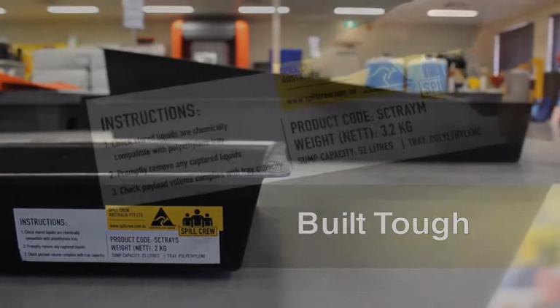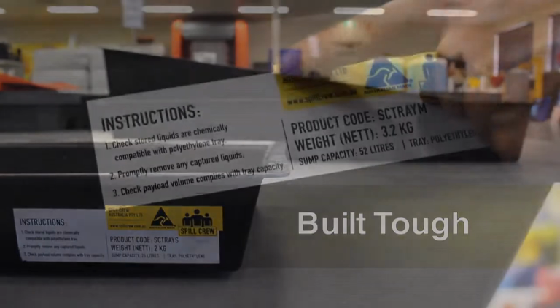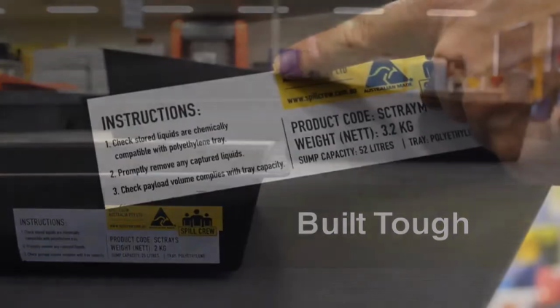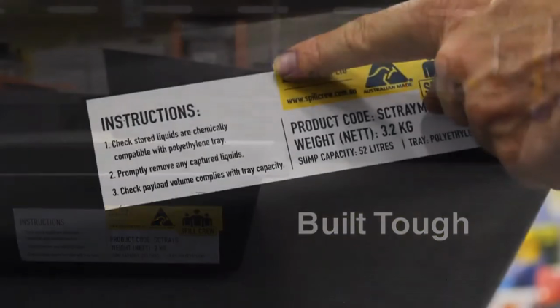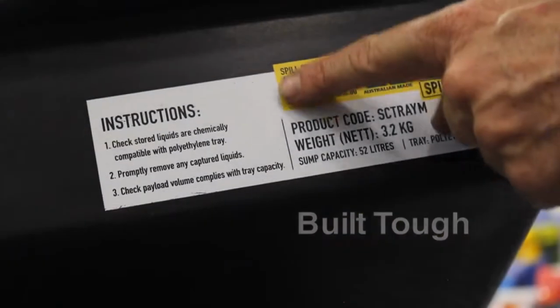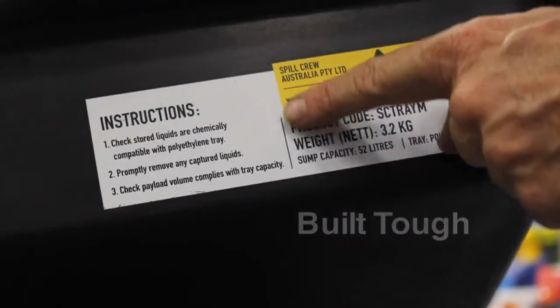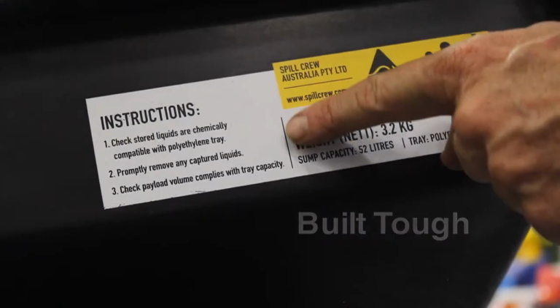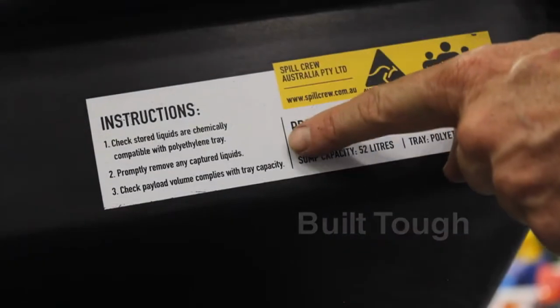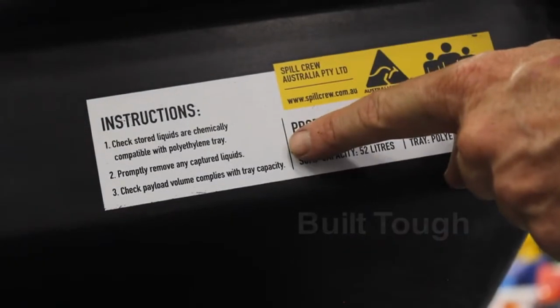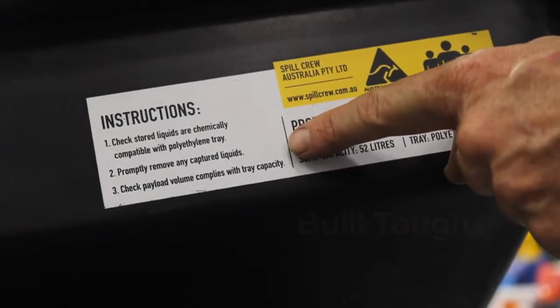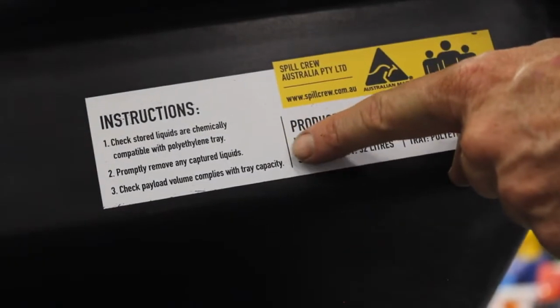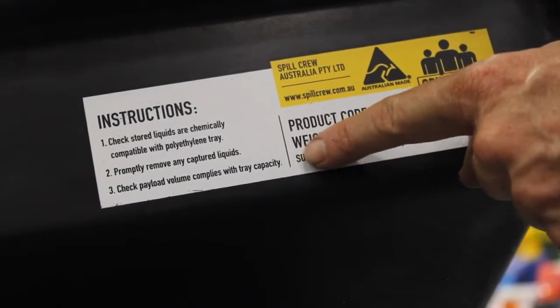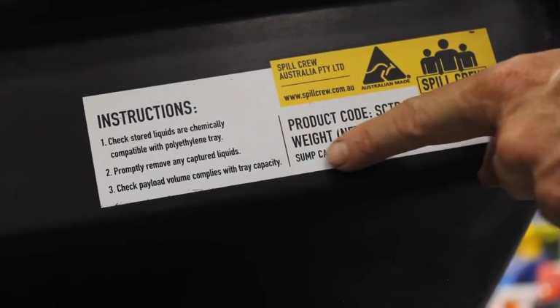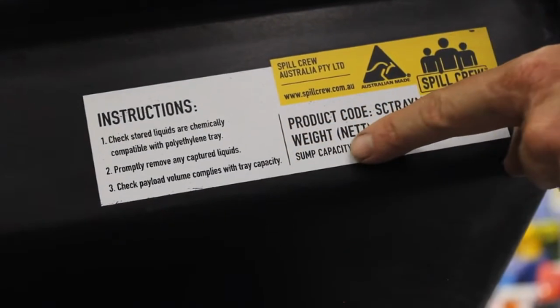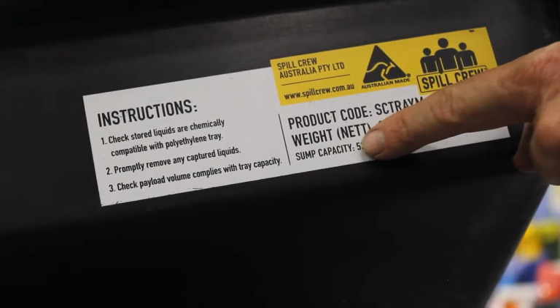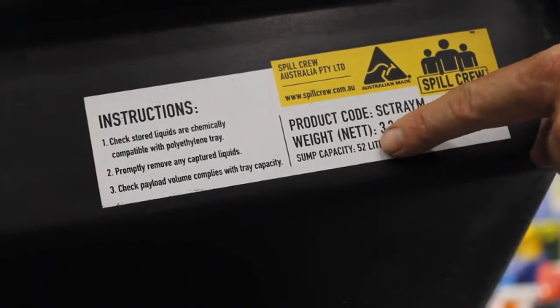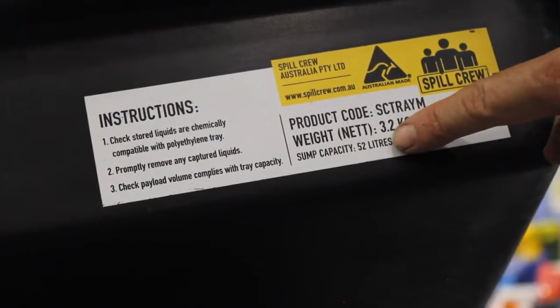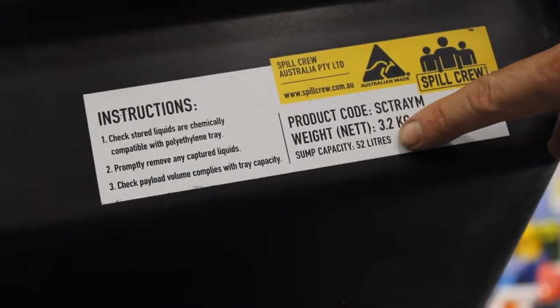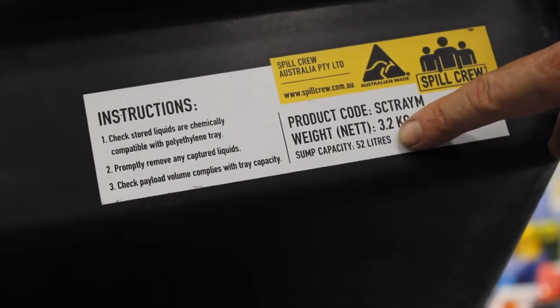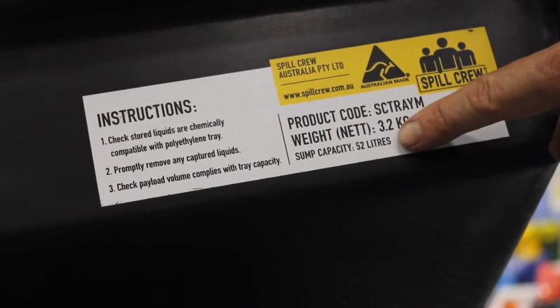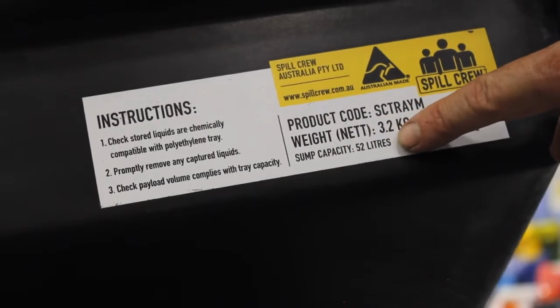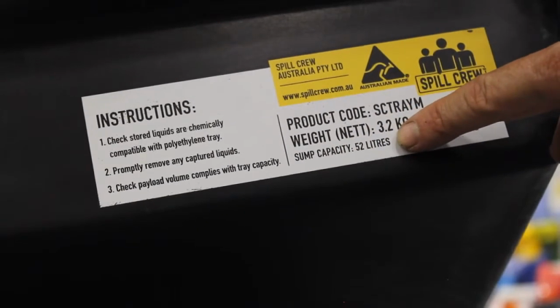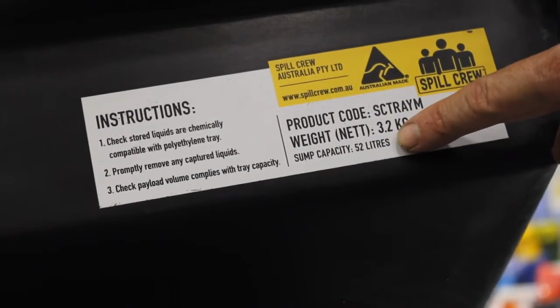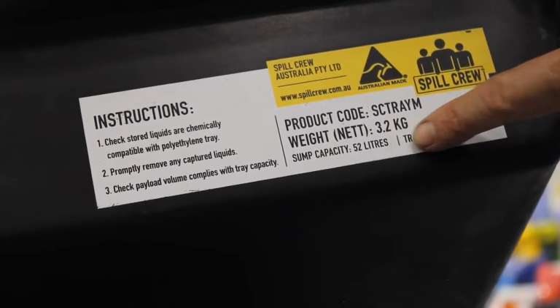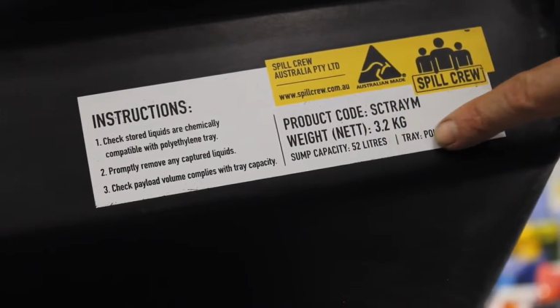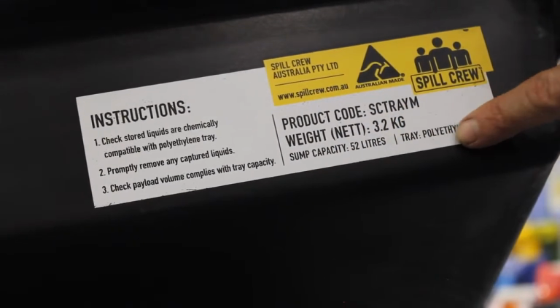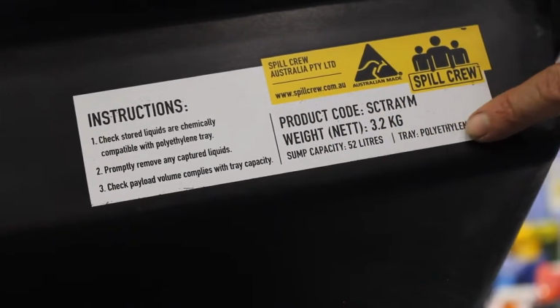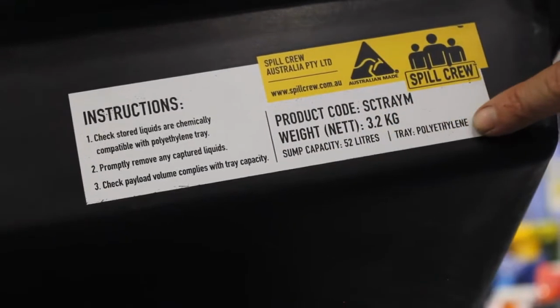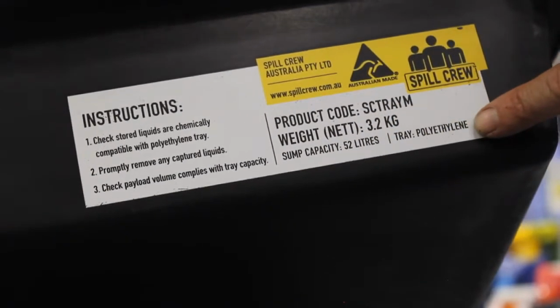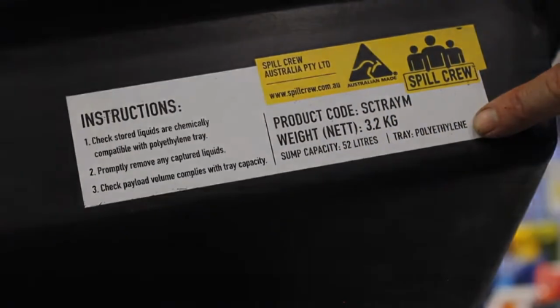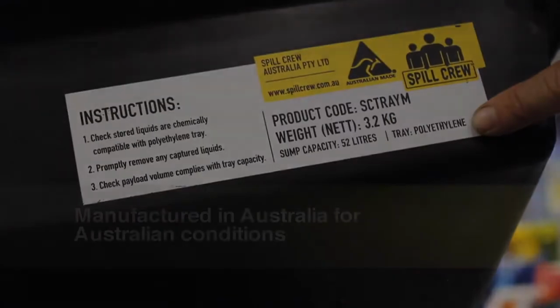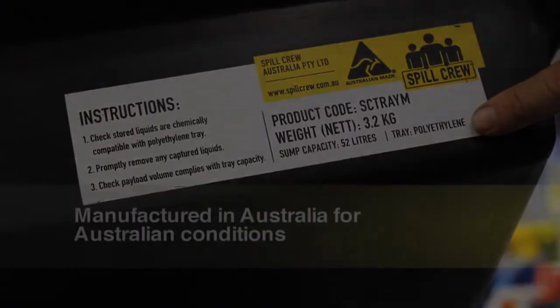All Spillcrew trays have a unique built-in data plate that provides a set of instructions for the operator plus the tray volume.